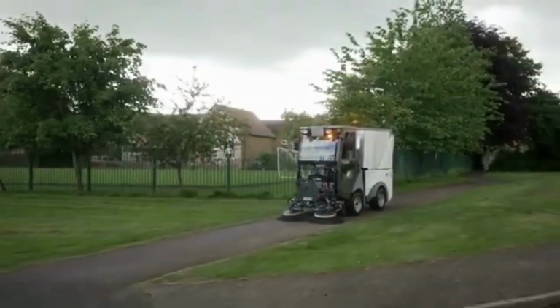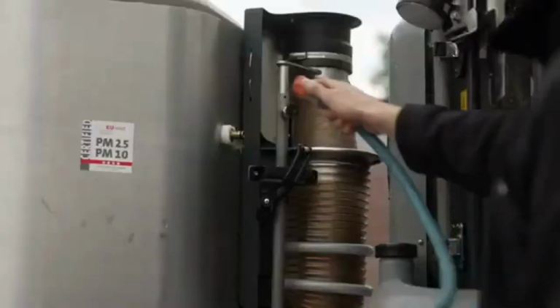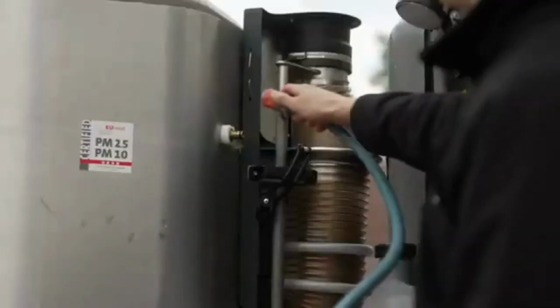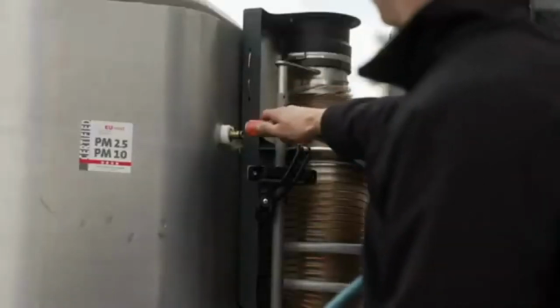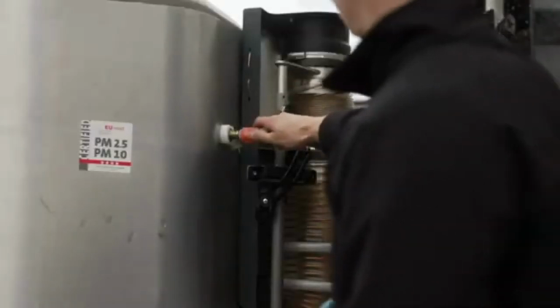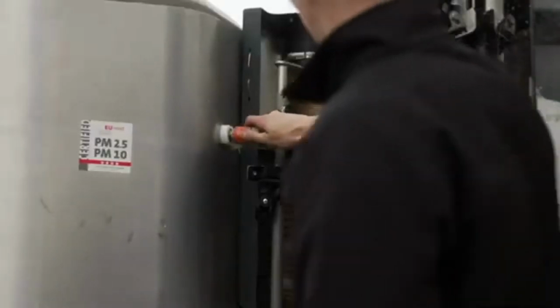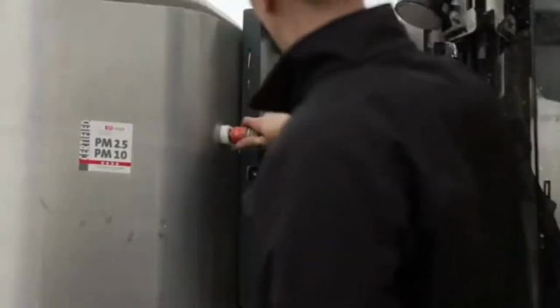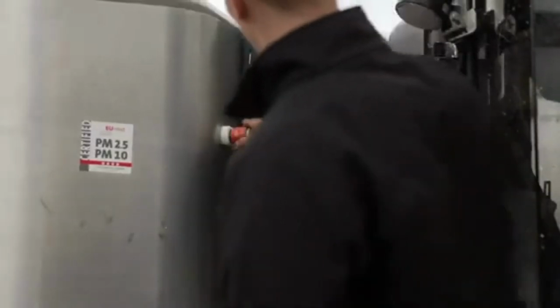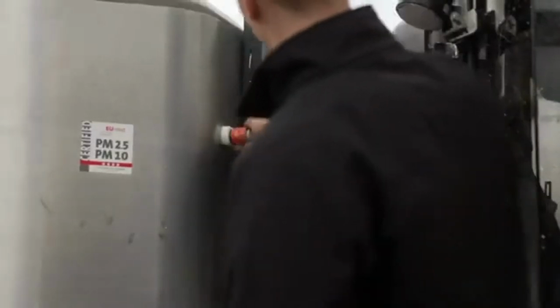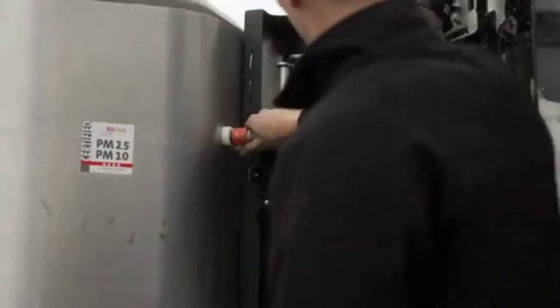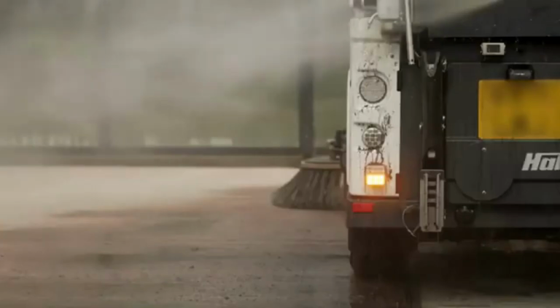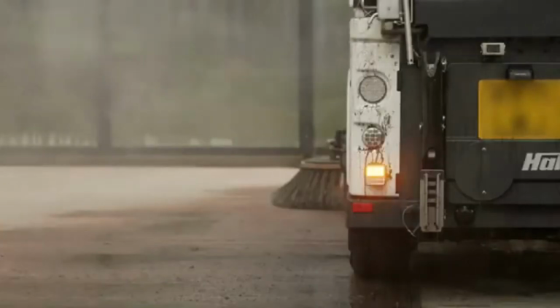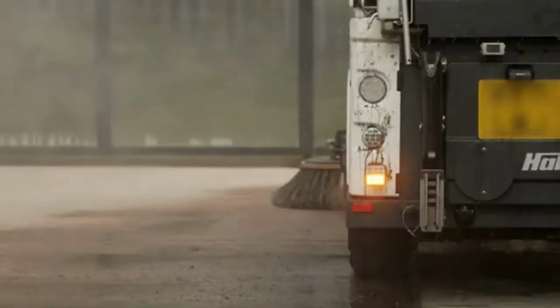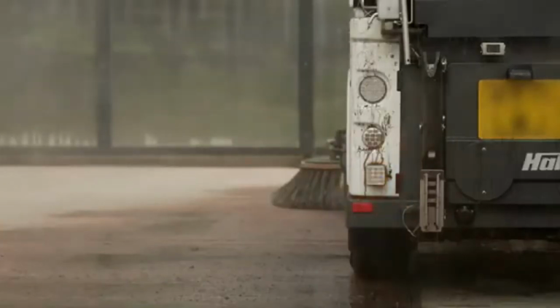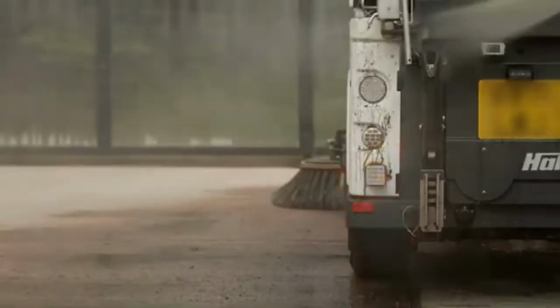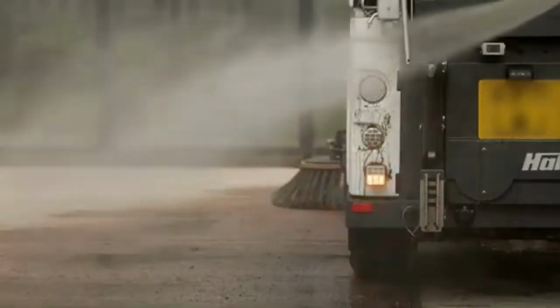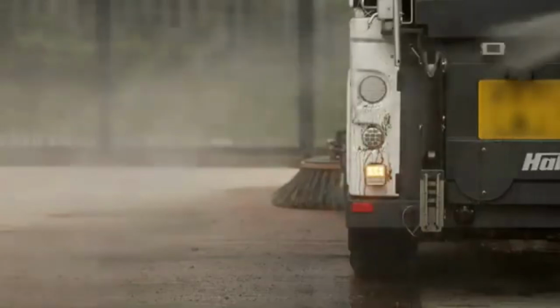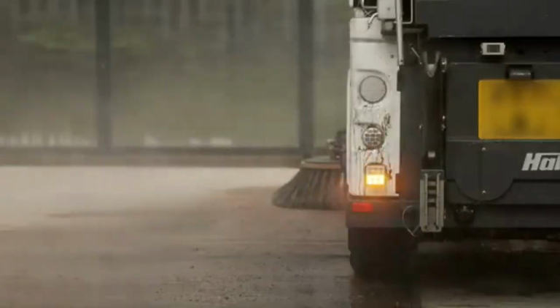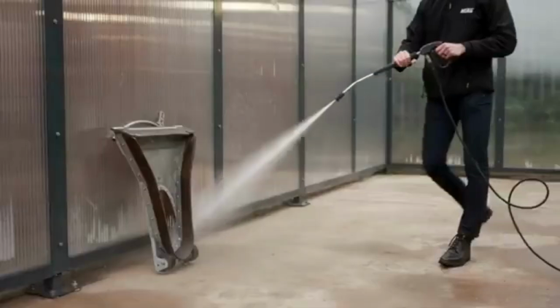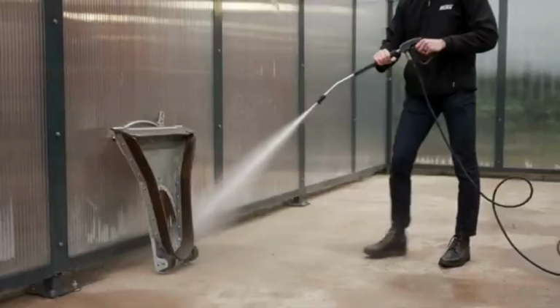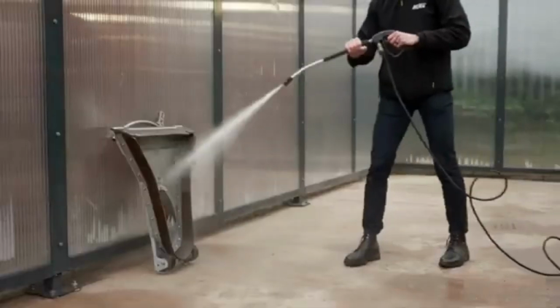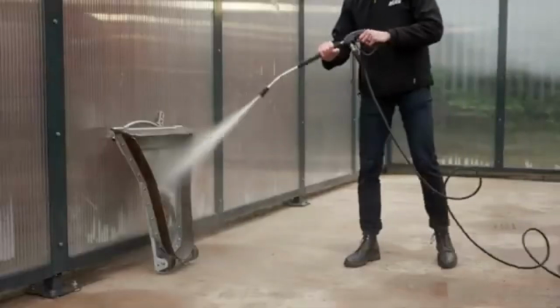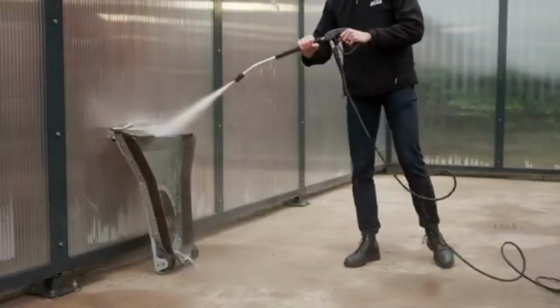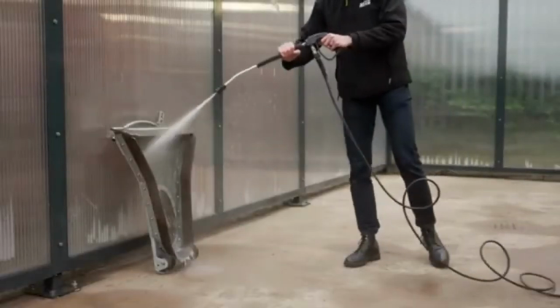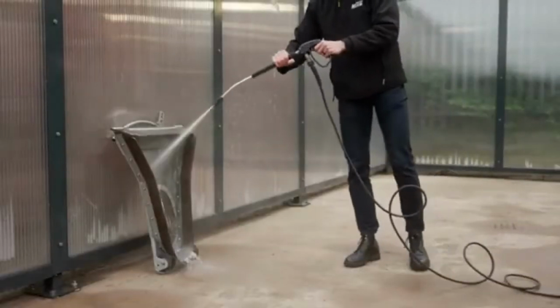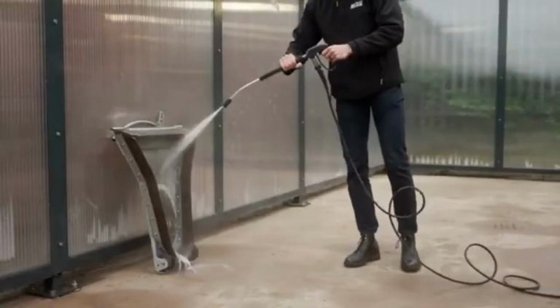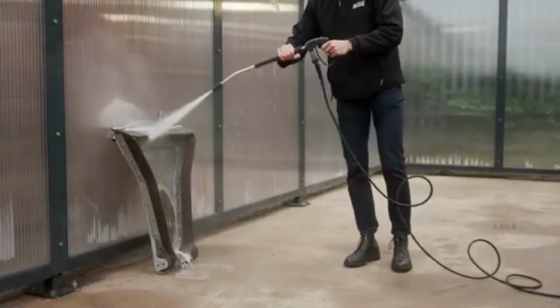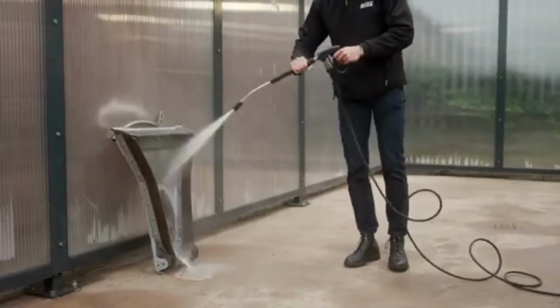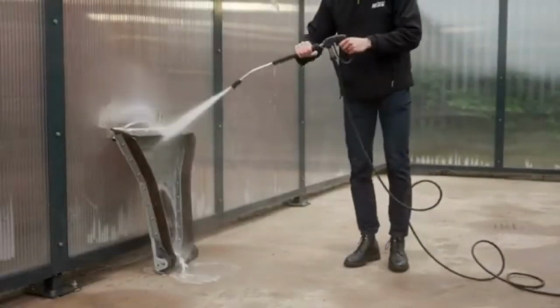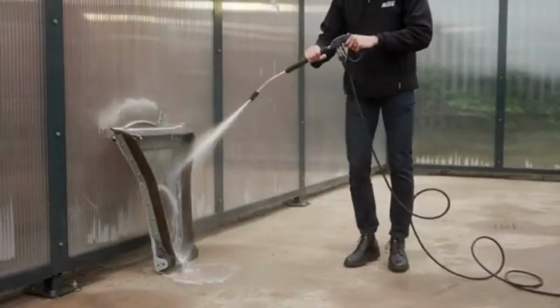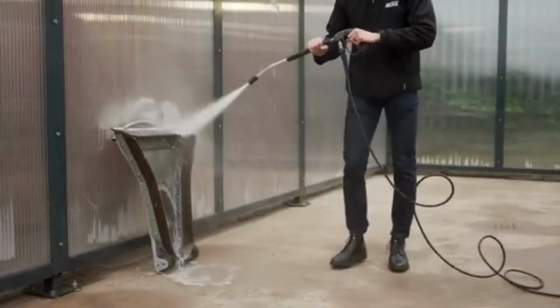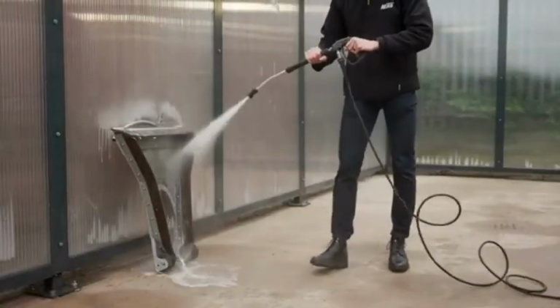The onboard pressure washer can be used to clean the vehicle as well as taking on any other high-pressure cleaning tasks.